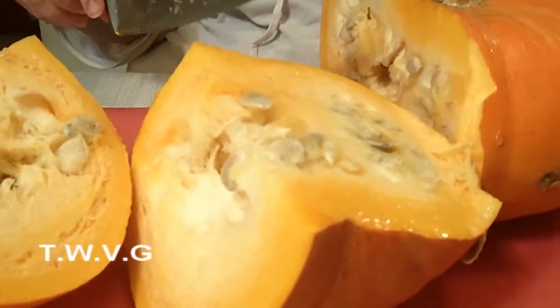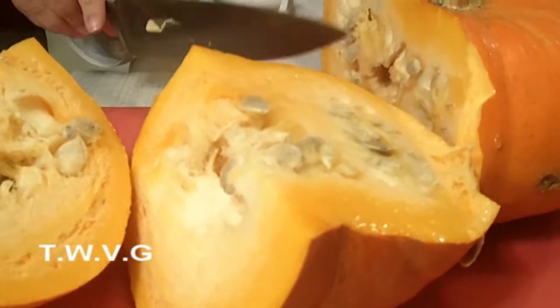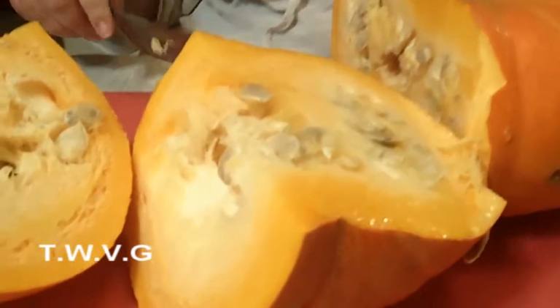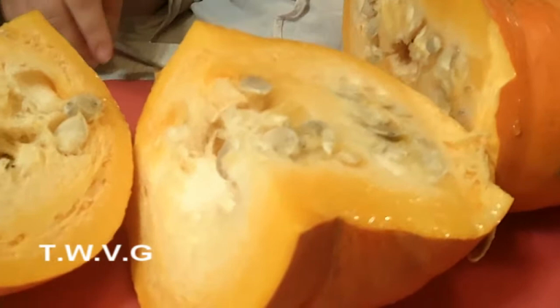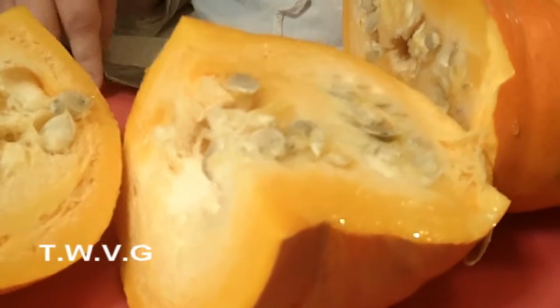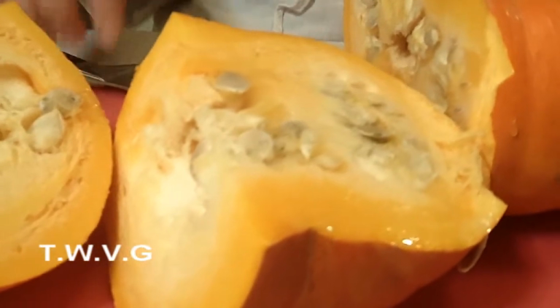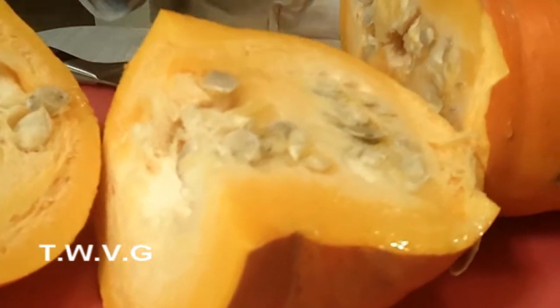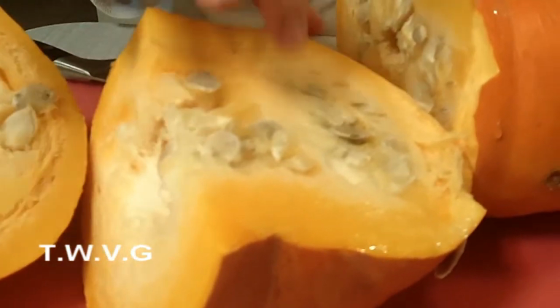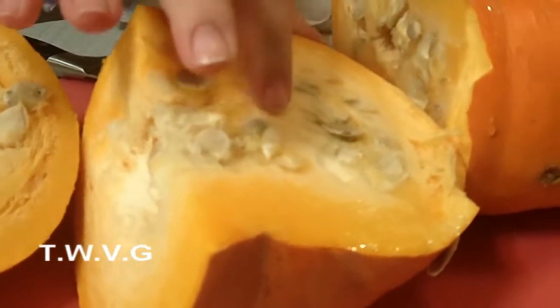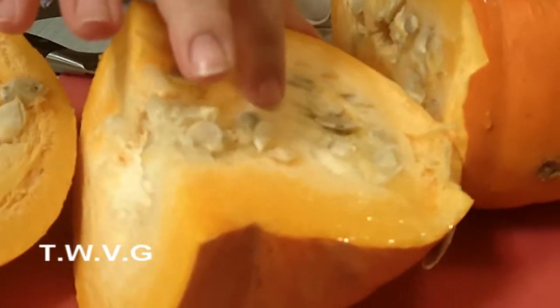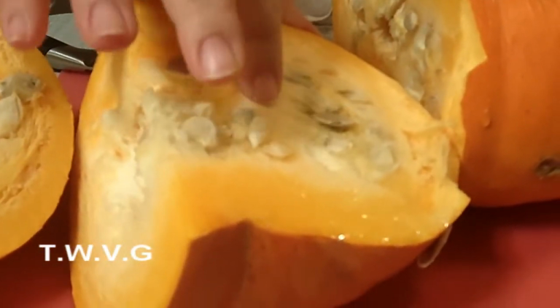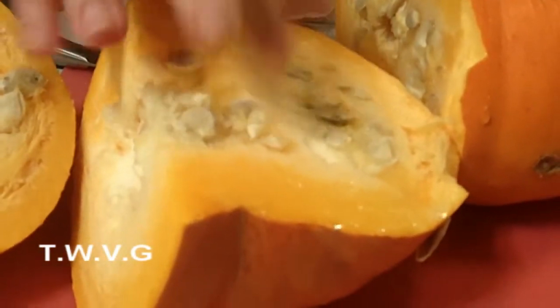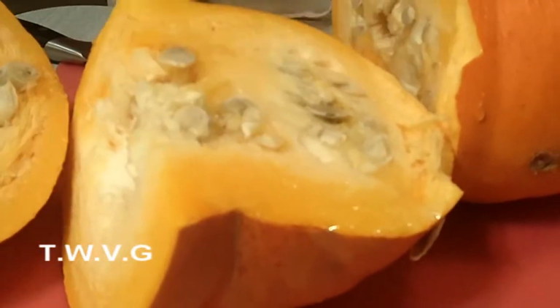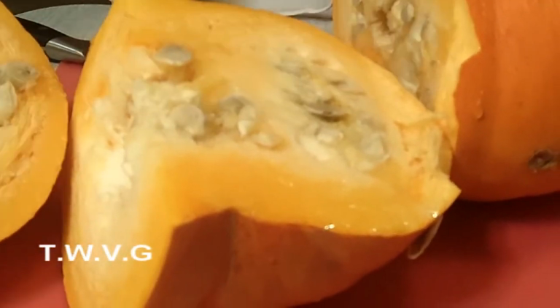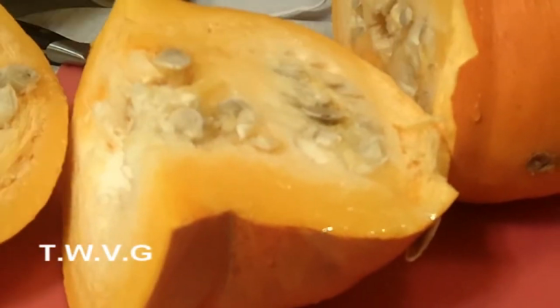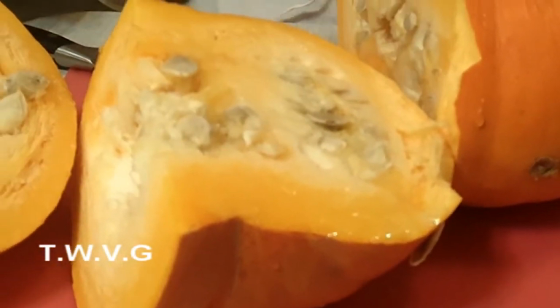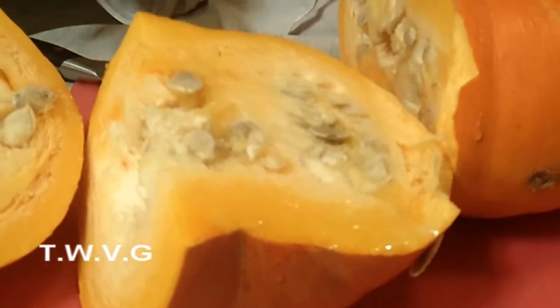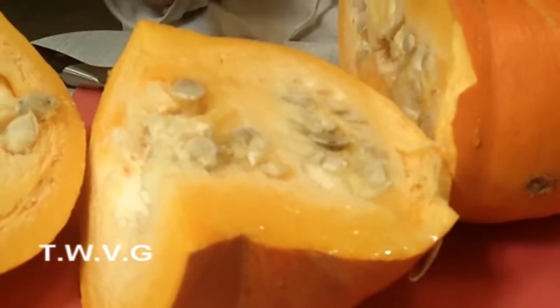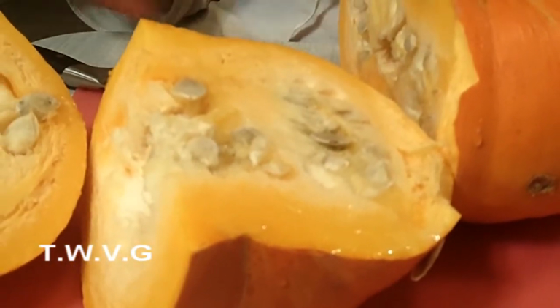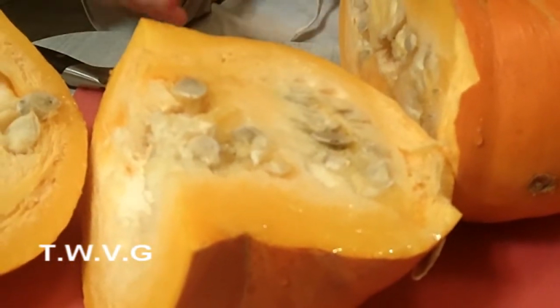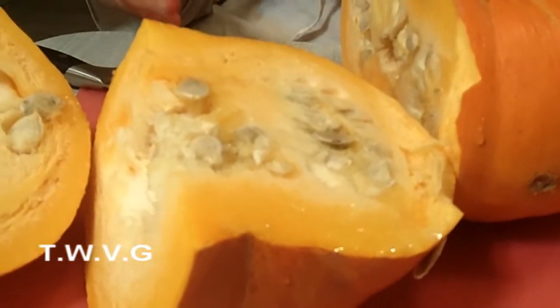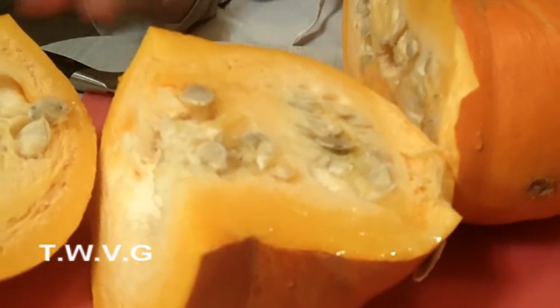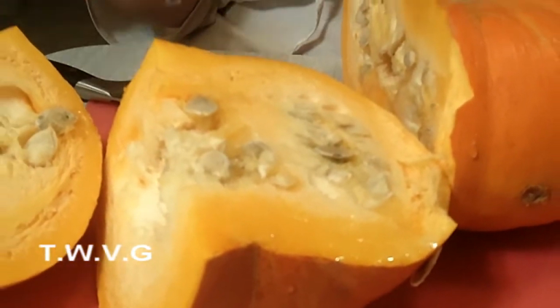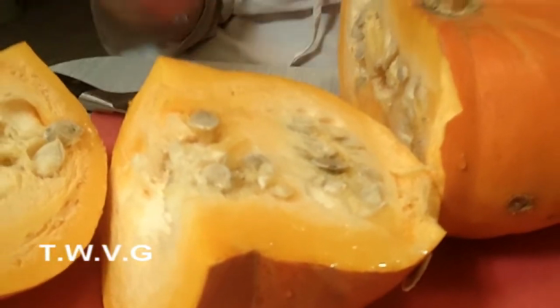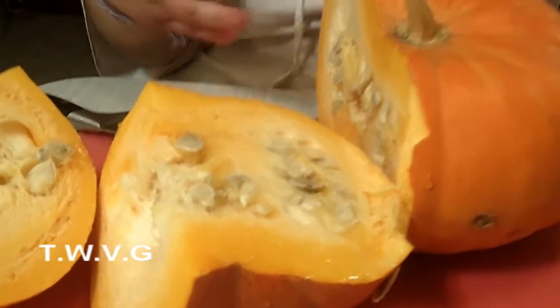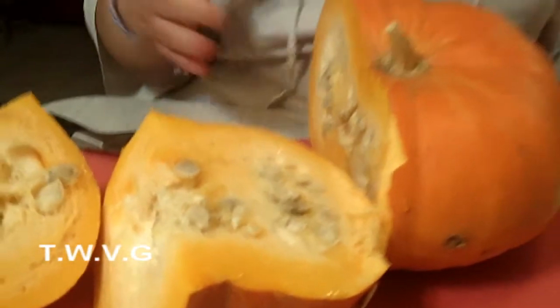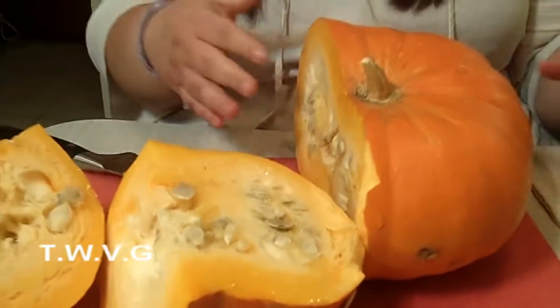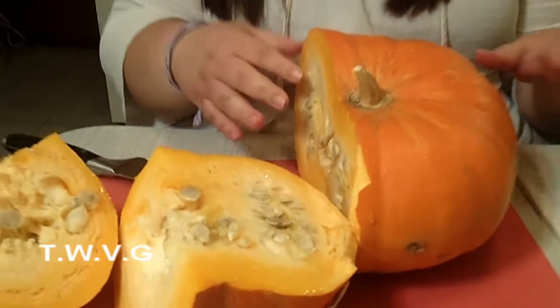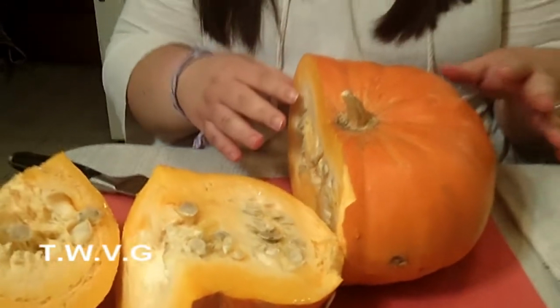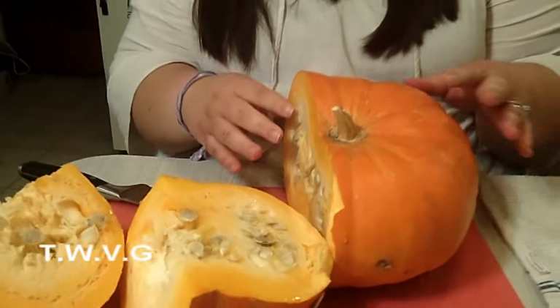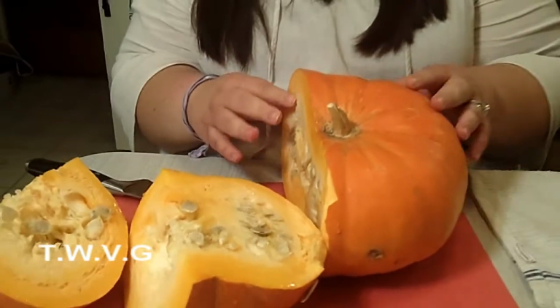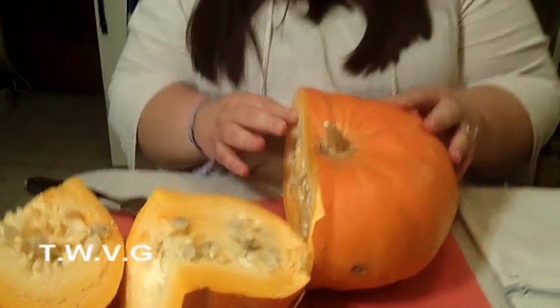And all this stringy stuff — basically, like if you're going to carve a pumpkin, you get that stuff scooped out.